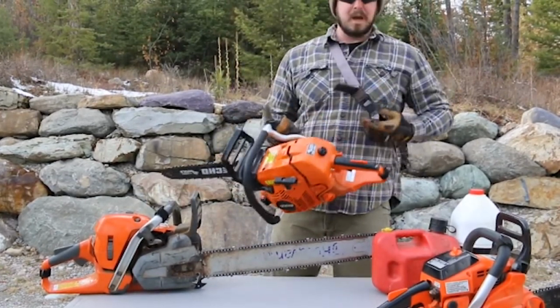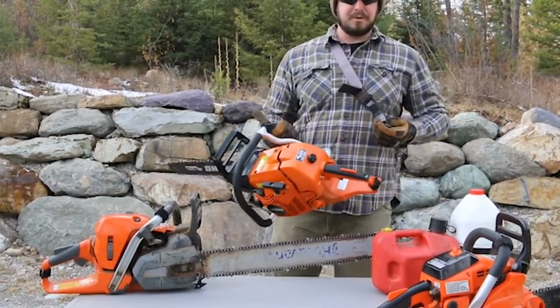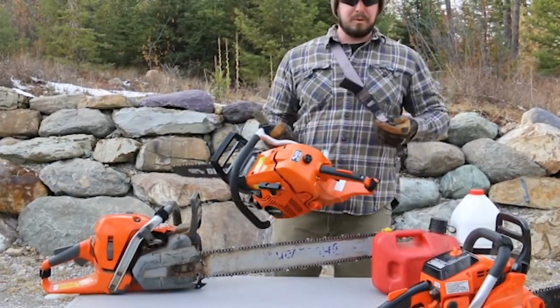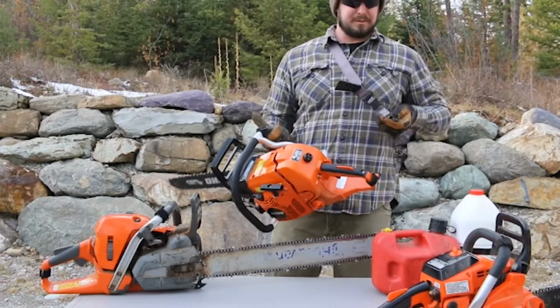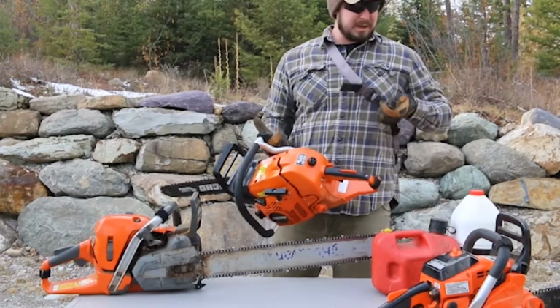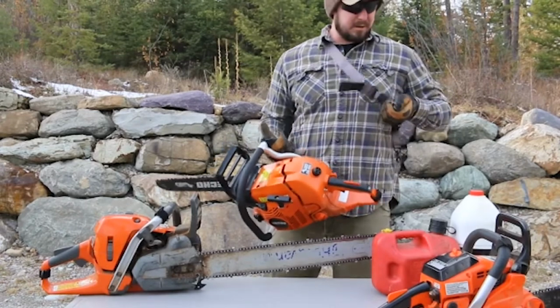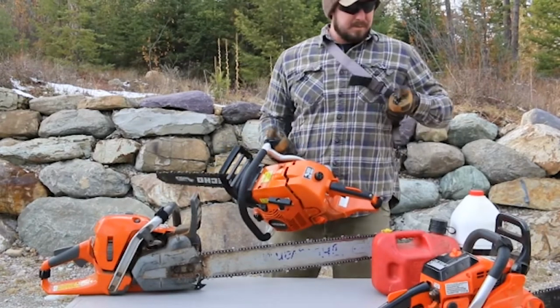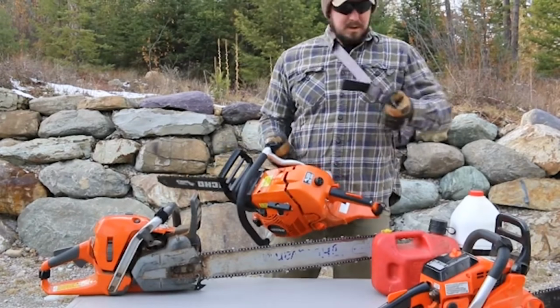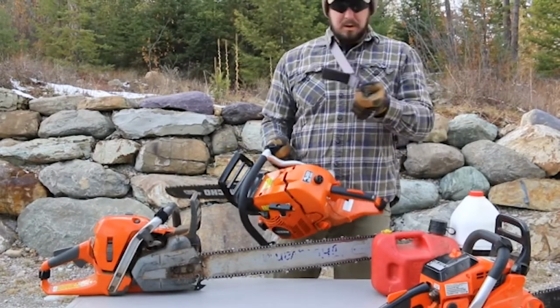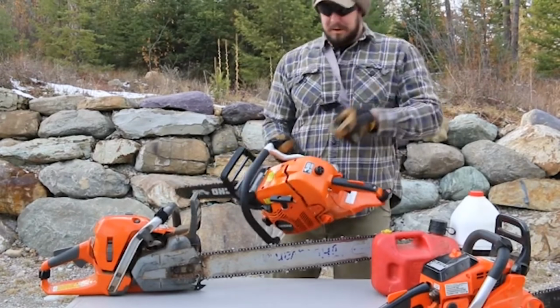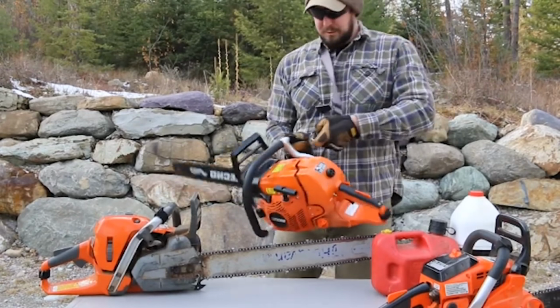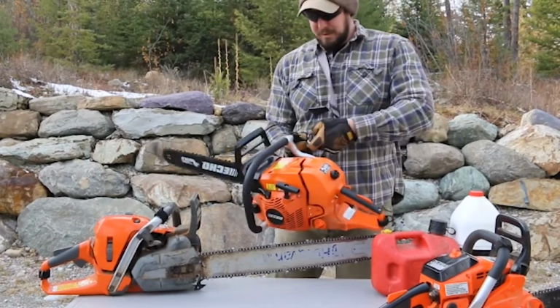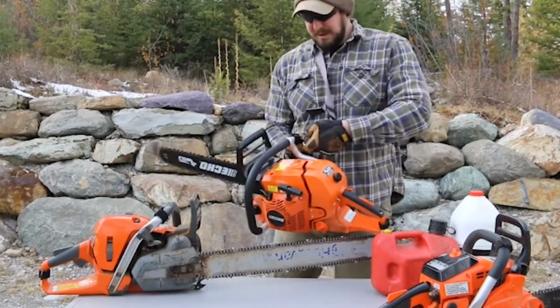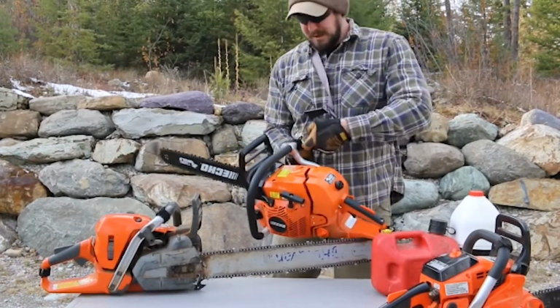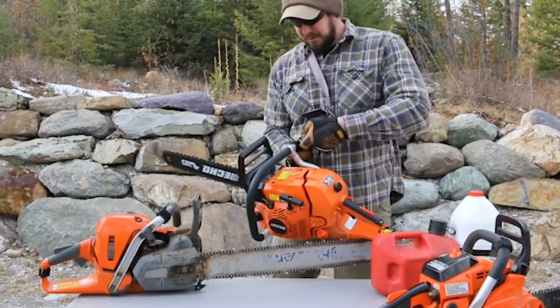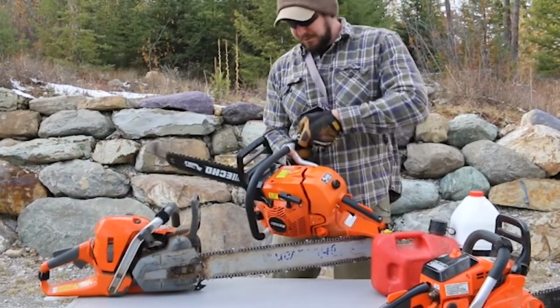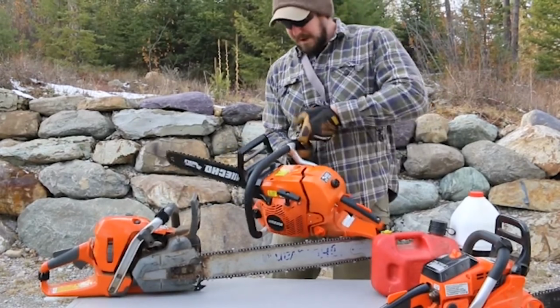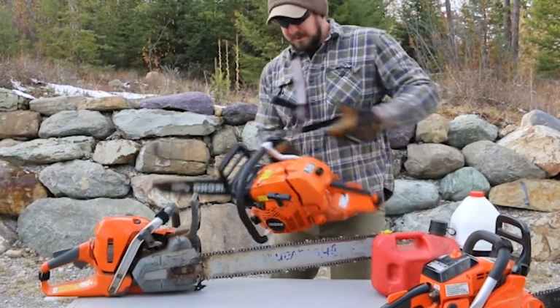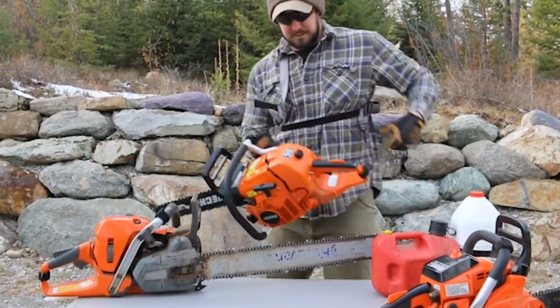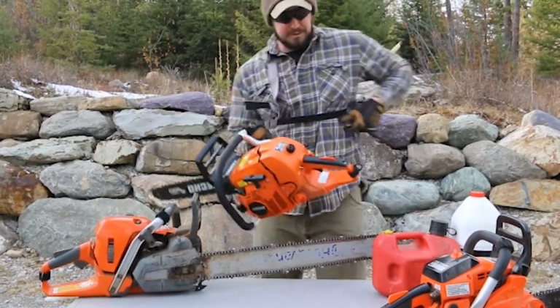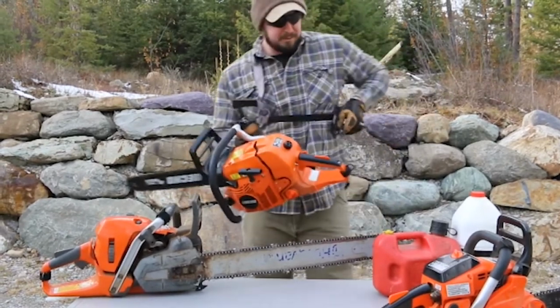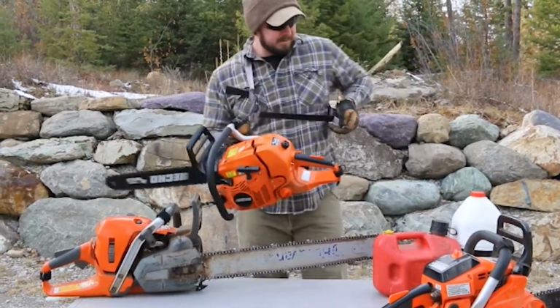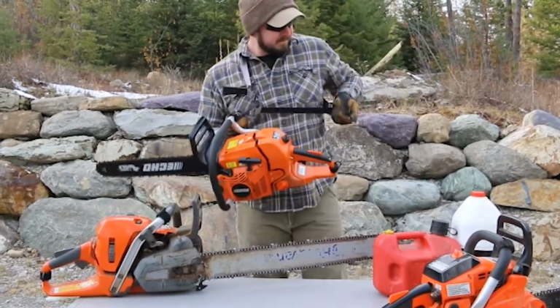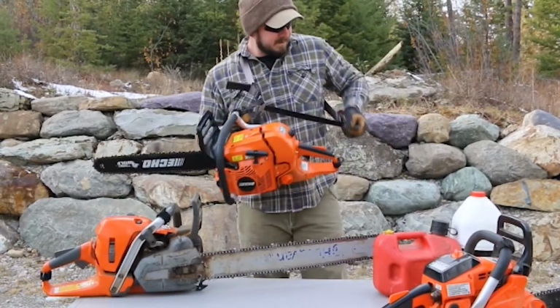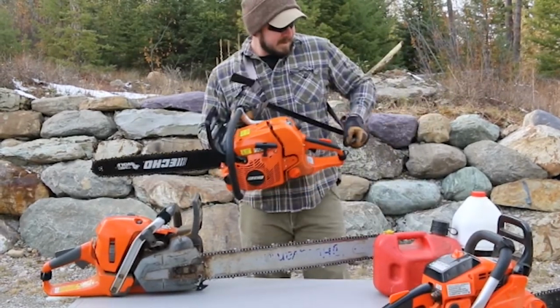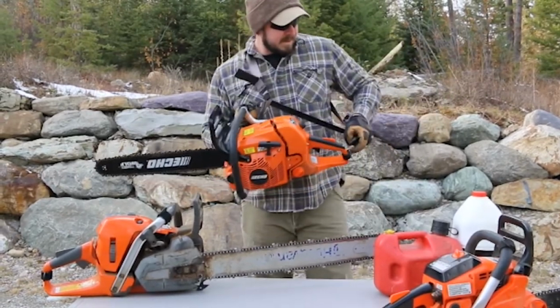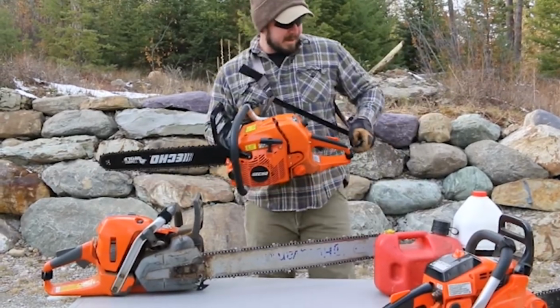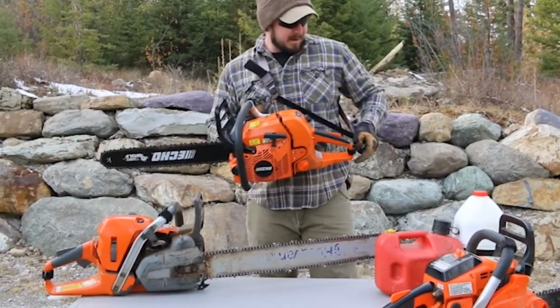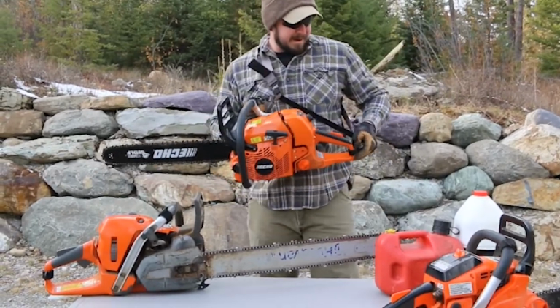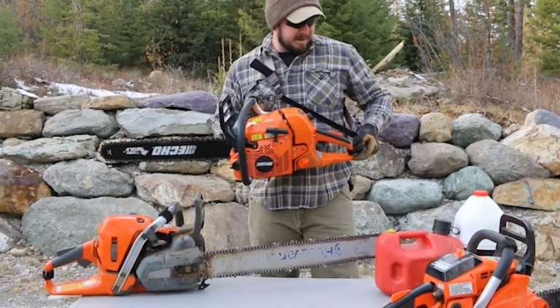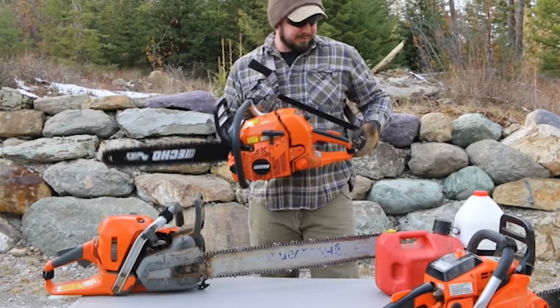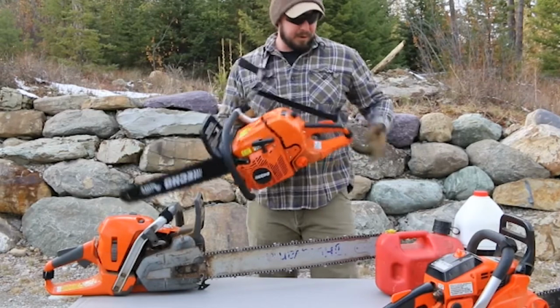And to re-sling it, all I do is reconnect that trigger snap to the D-ring and I'm back to hands-free.